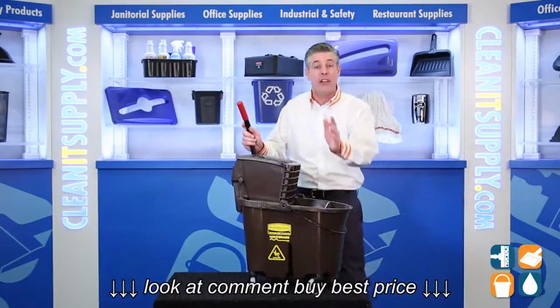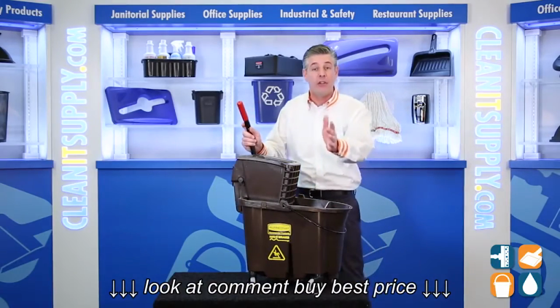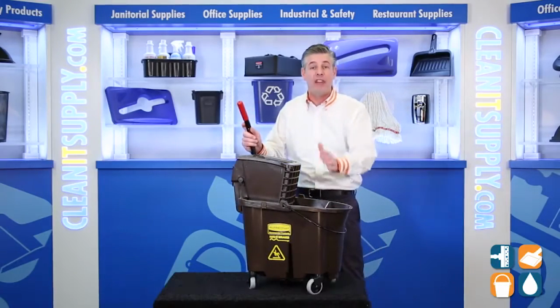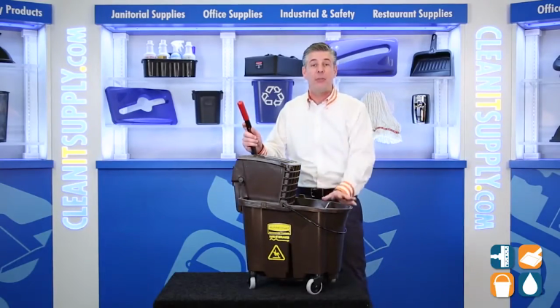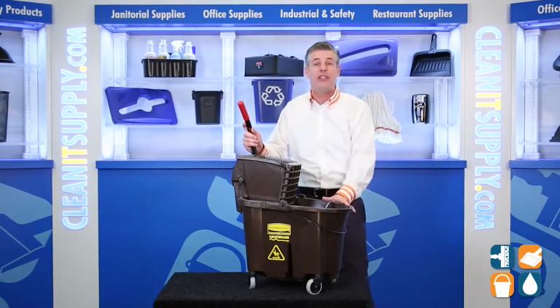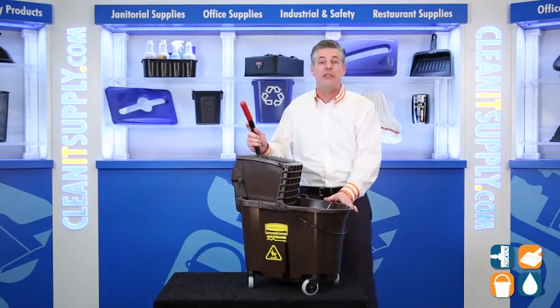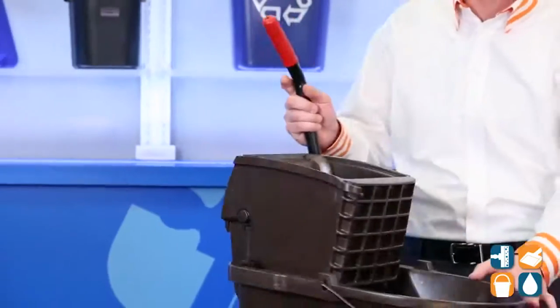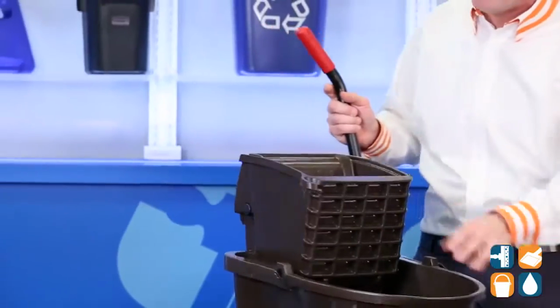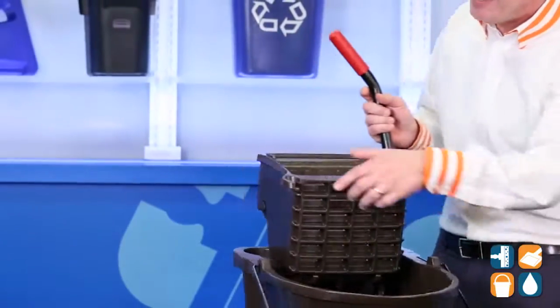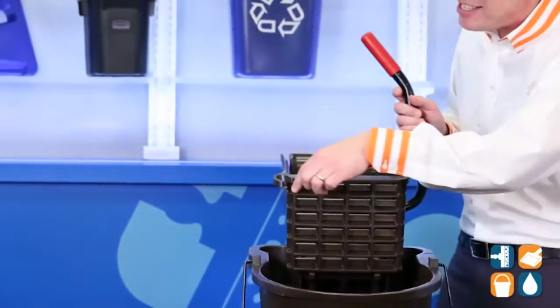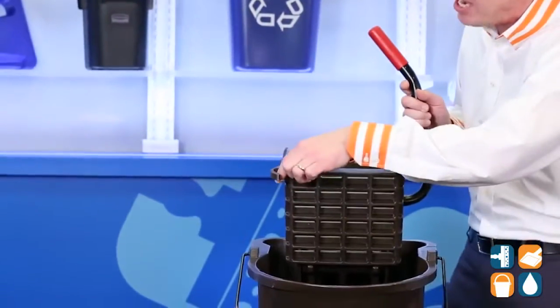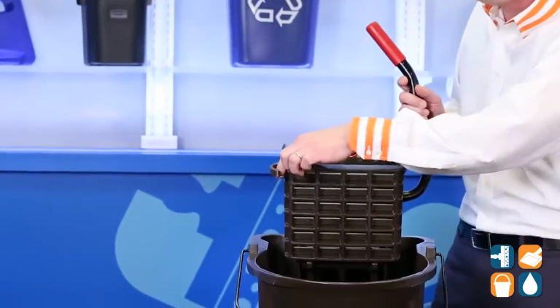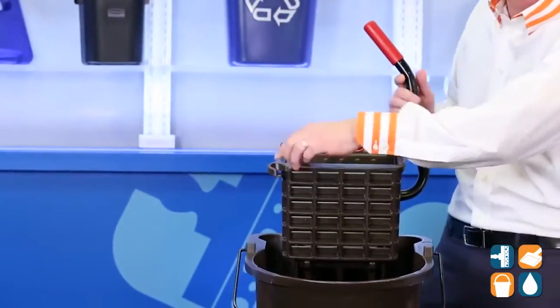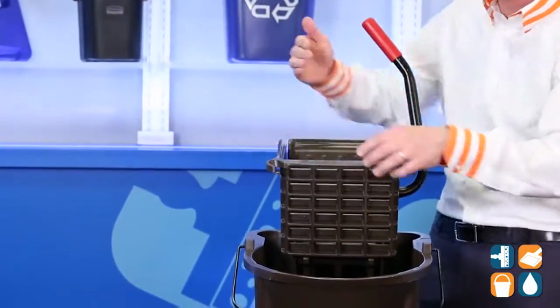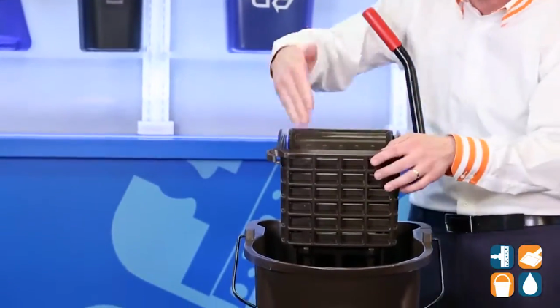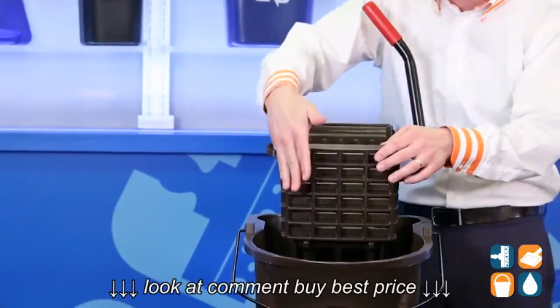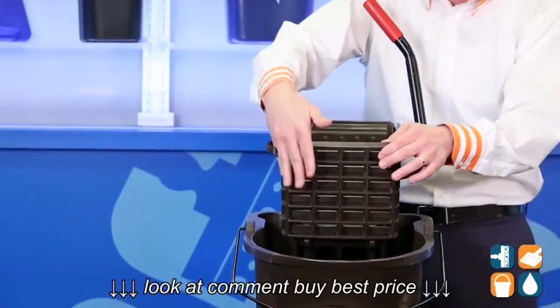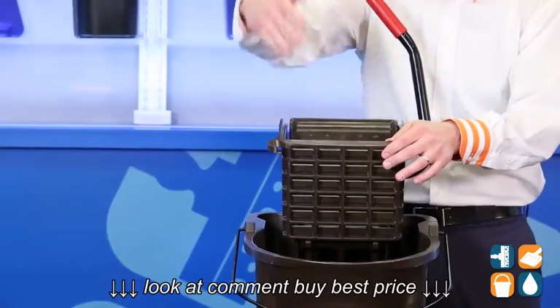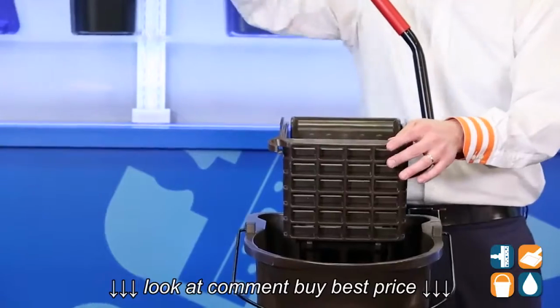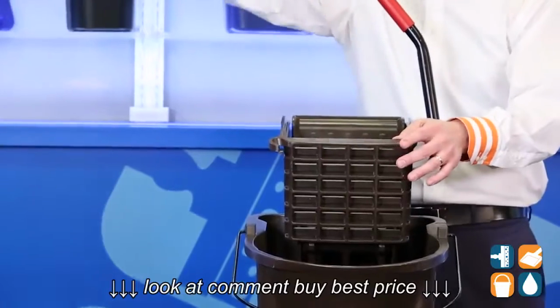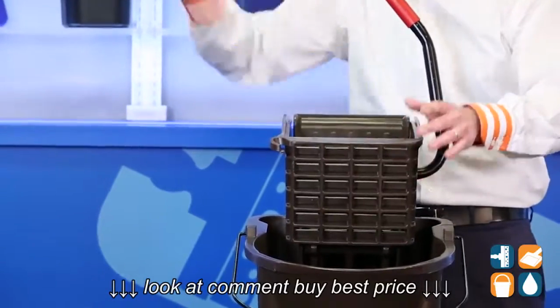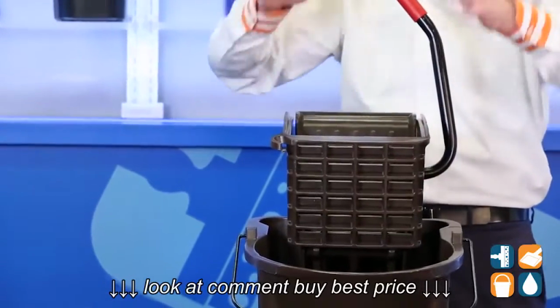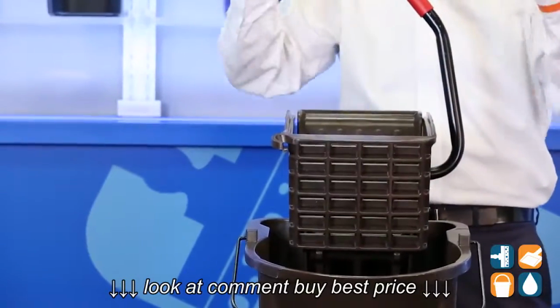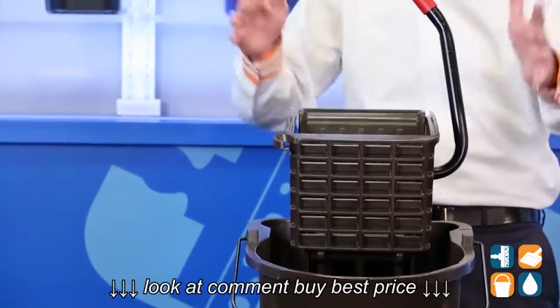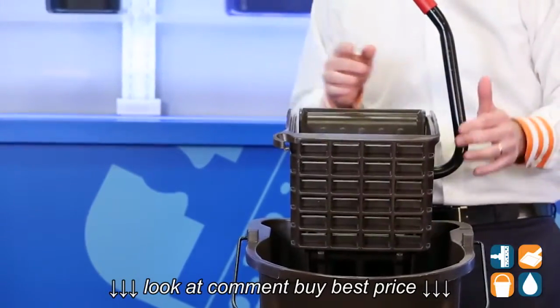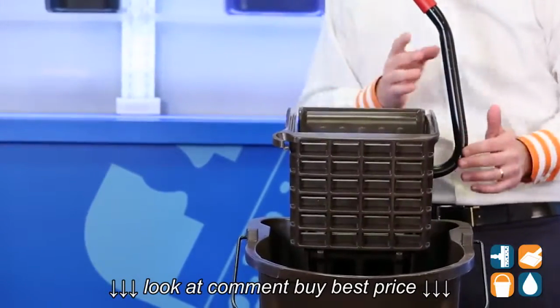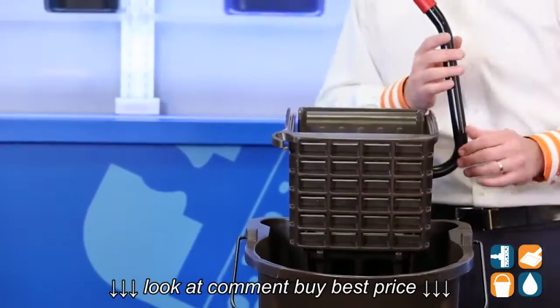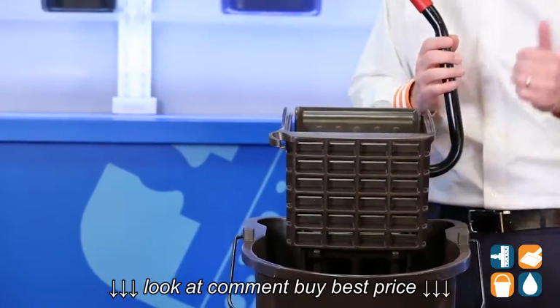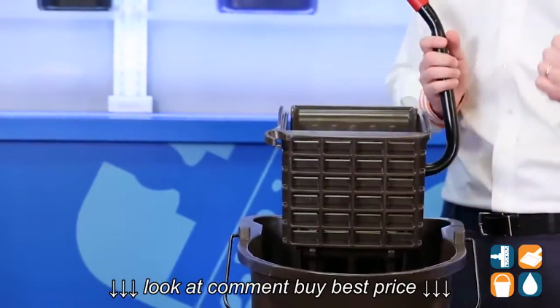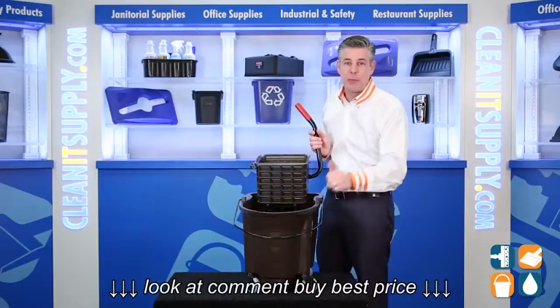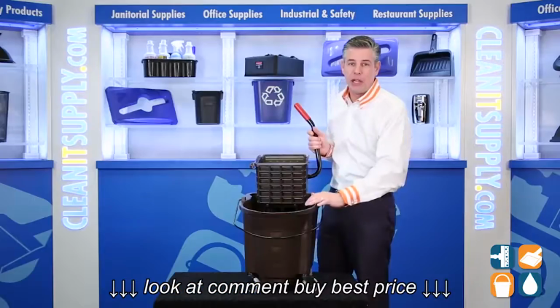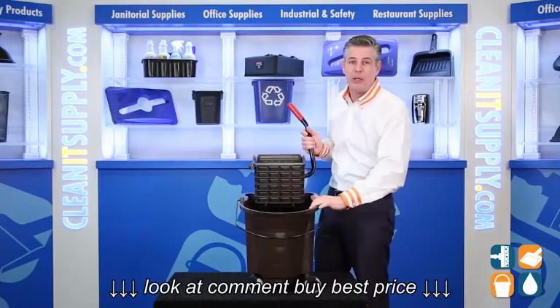Another cool feature built into the rear is this notch to hold mop handles from hitting the walls and make it easy for transport. That's pretty cool.